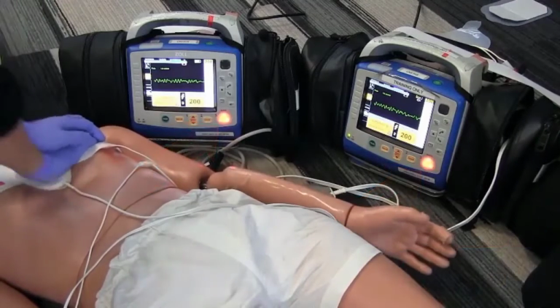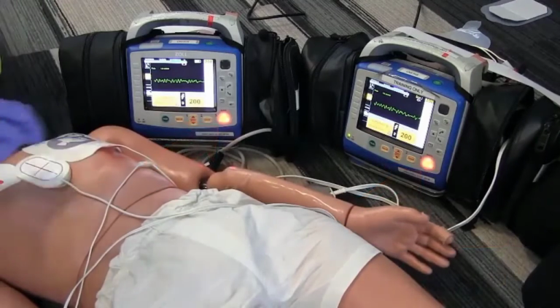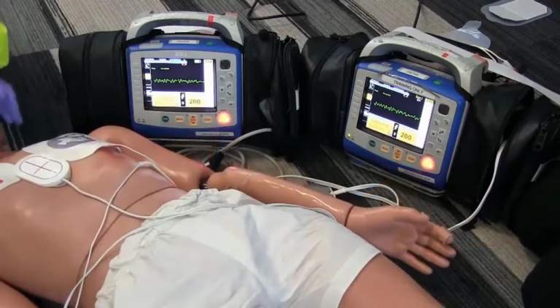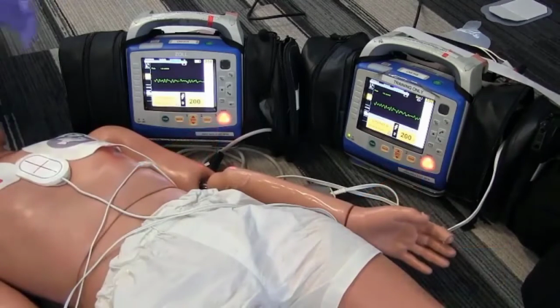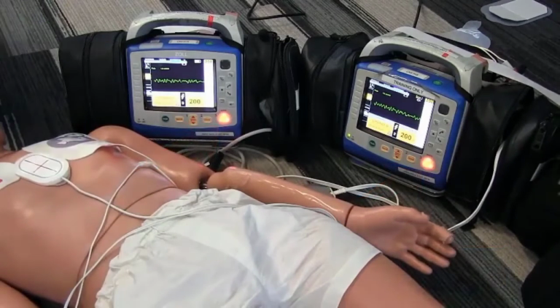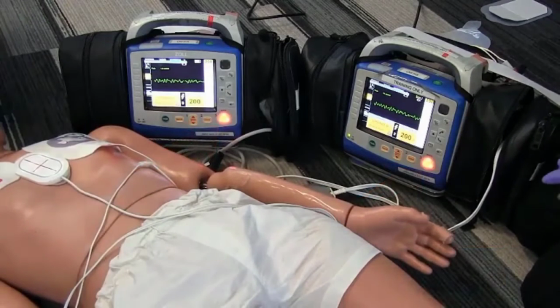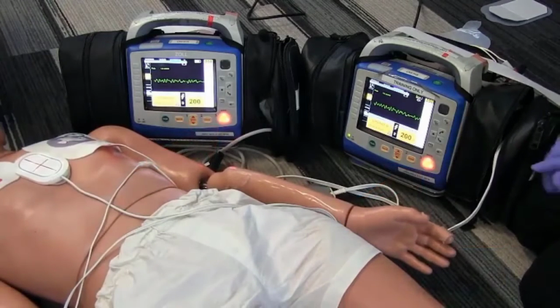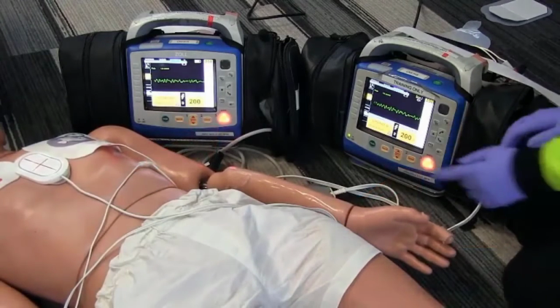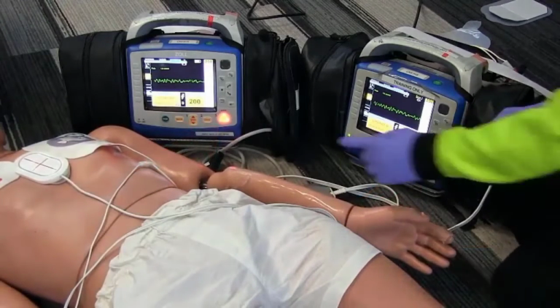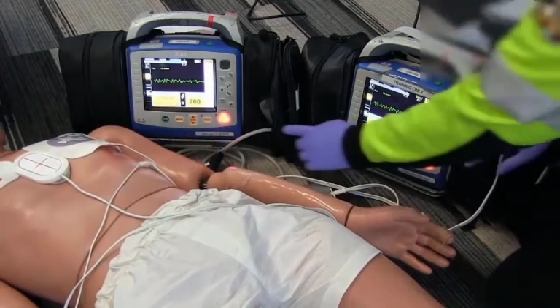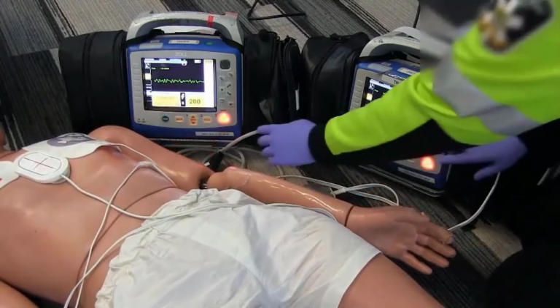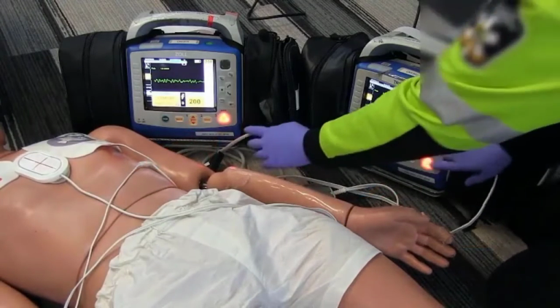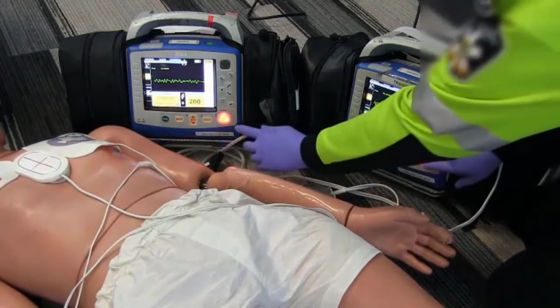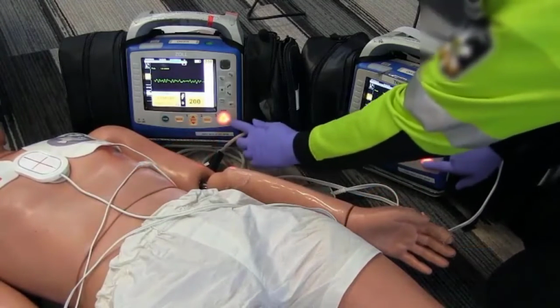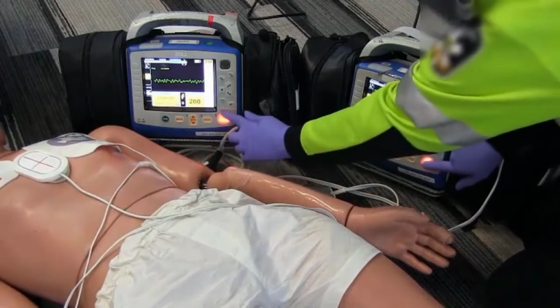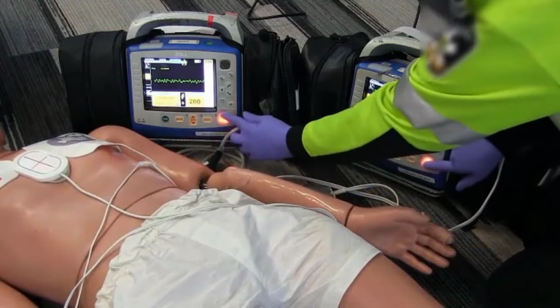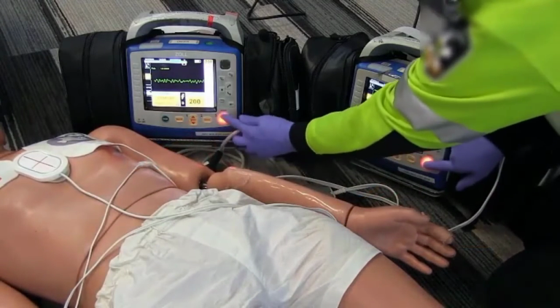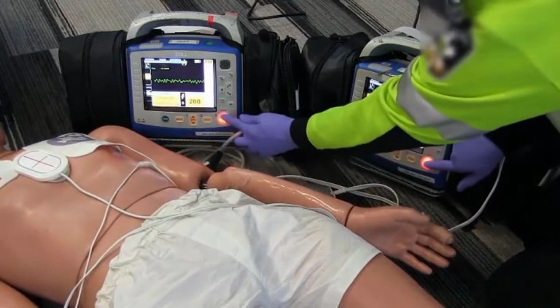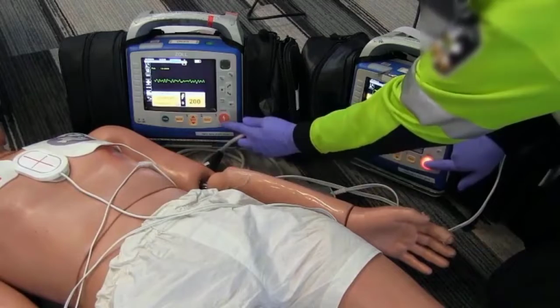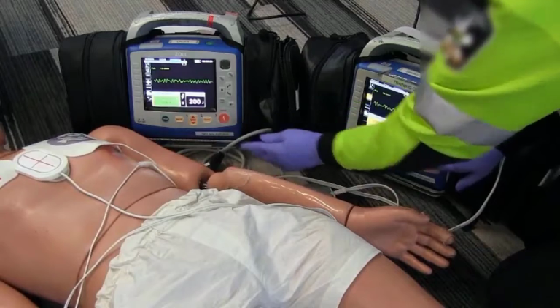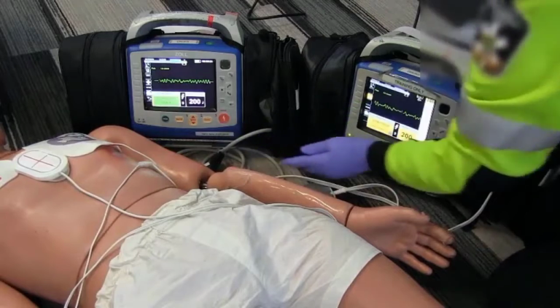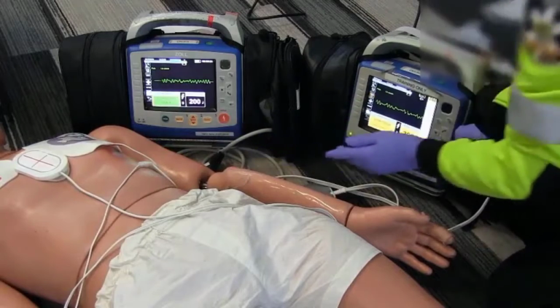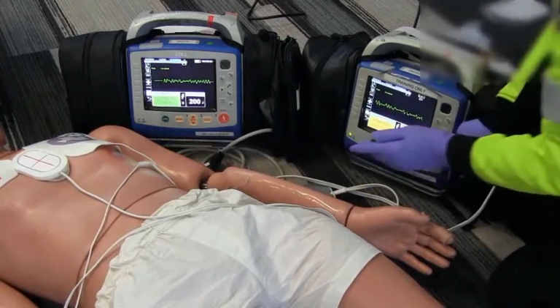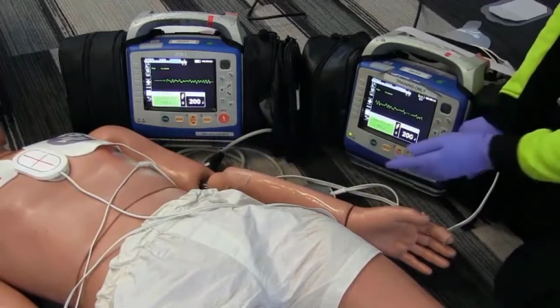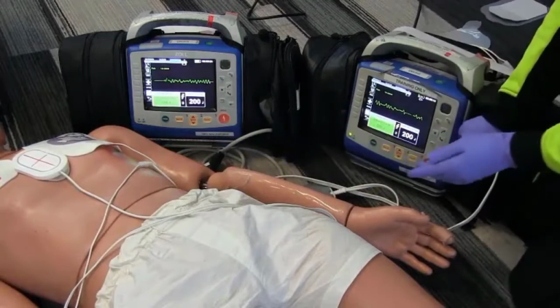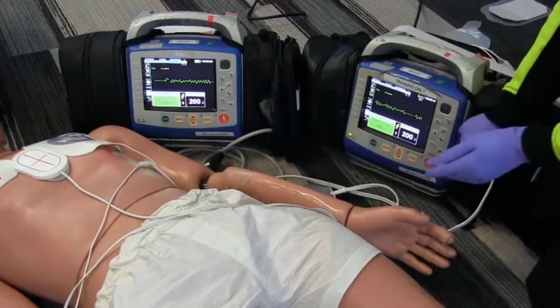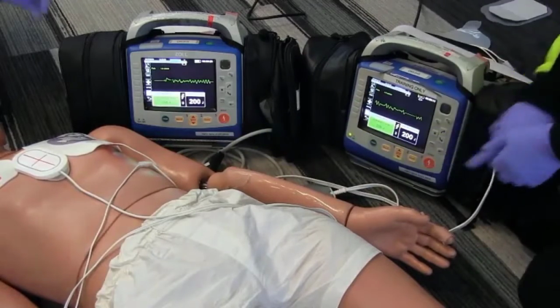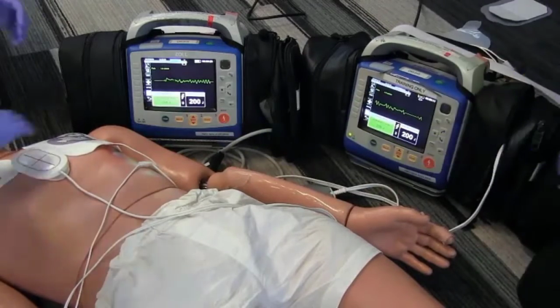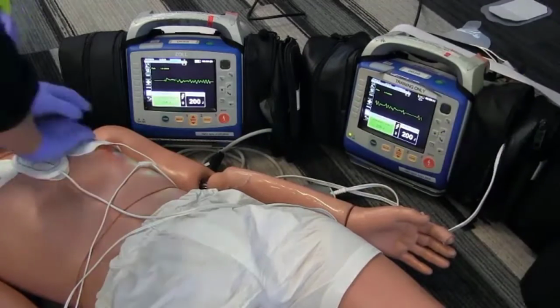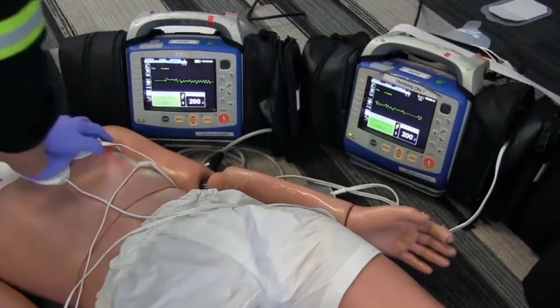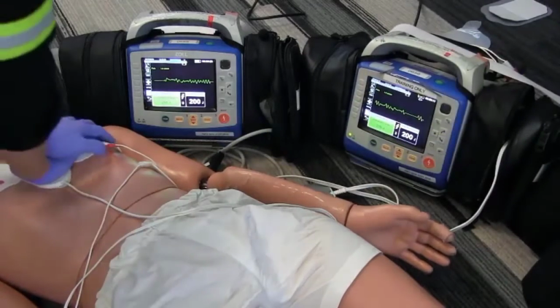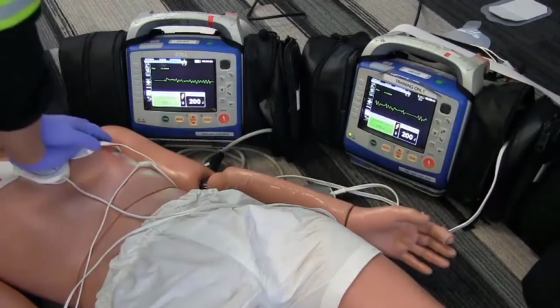Stop CPR, I'm clear, you're clear, everybody's clear — shock one, shock two. Continue CPR.